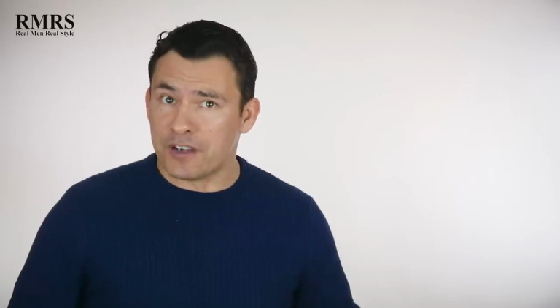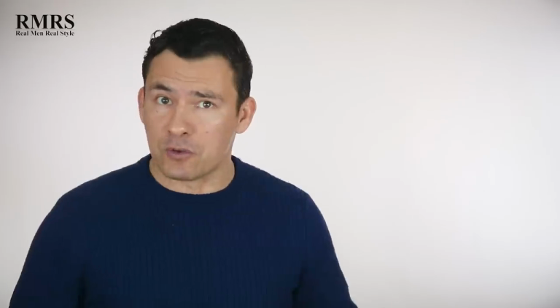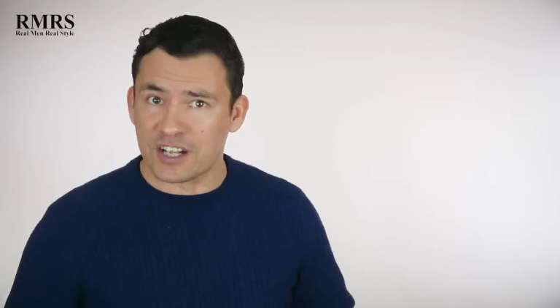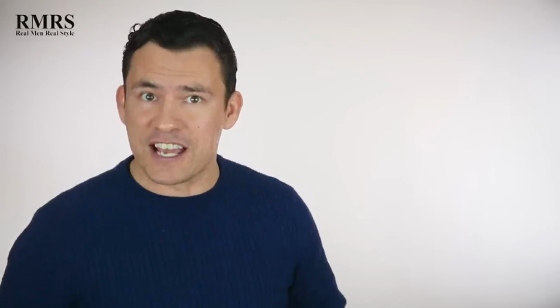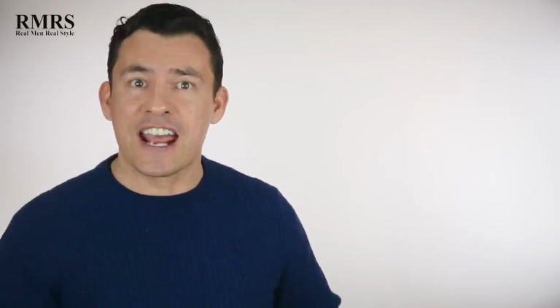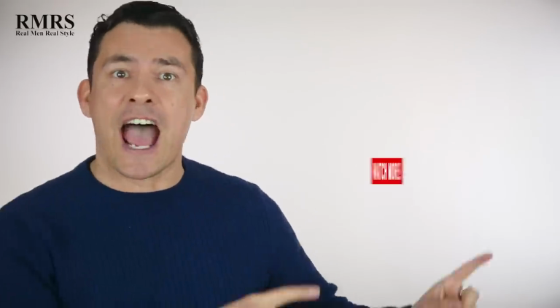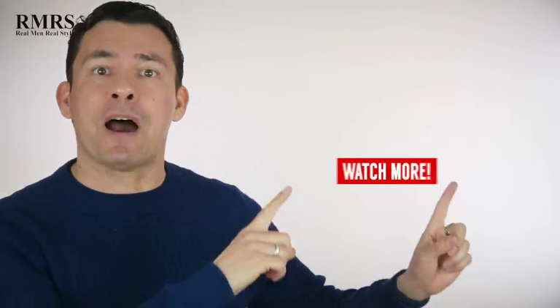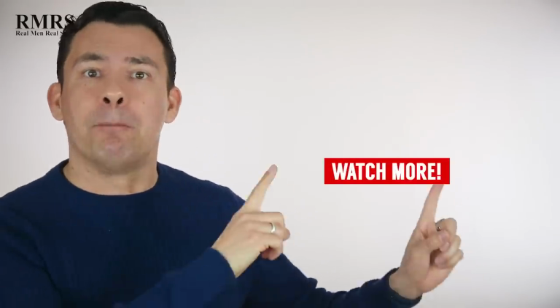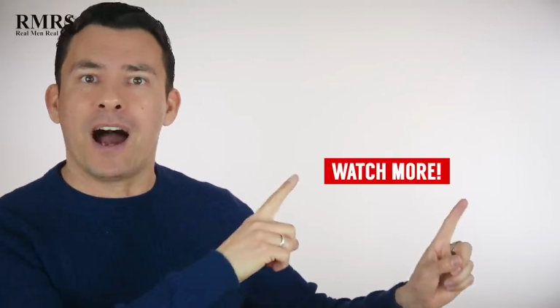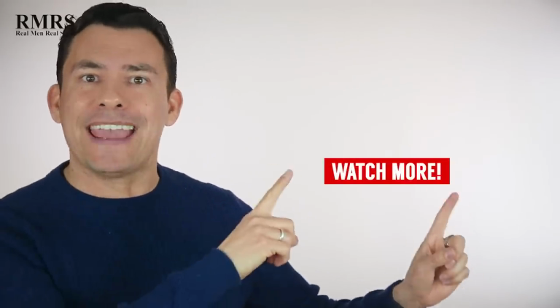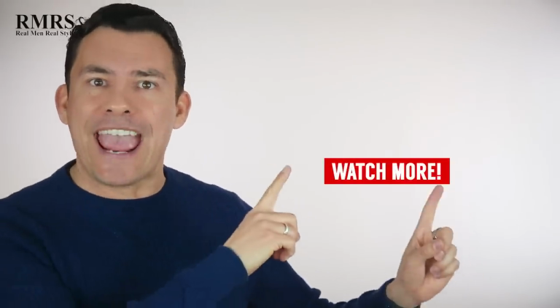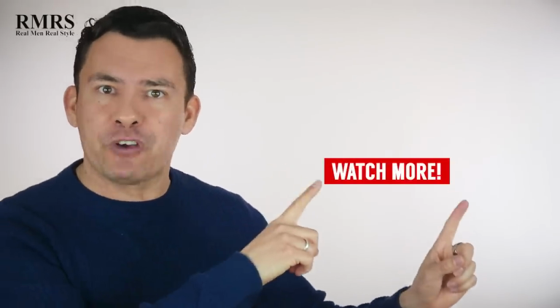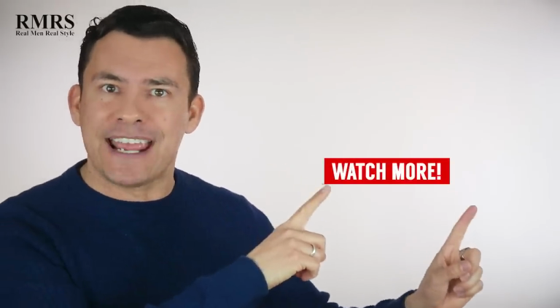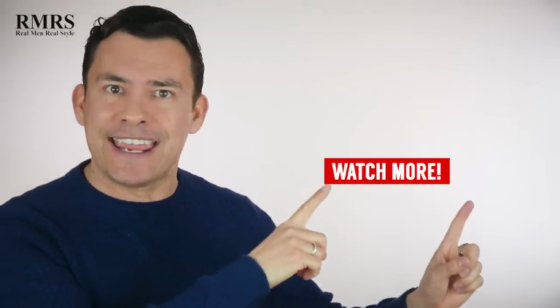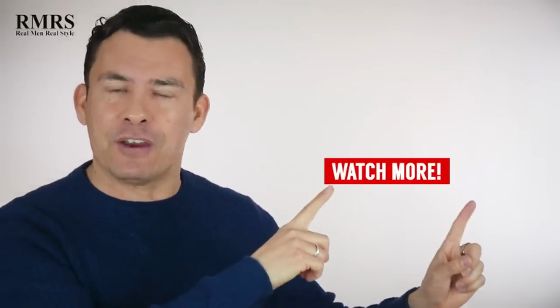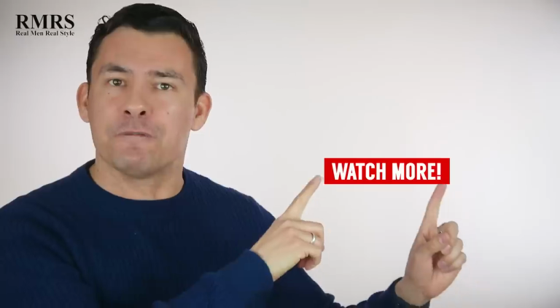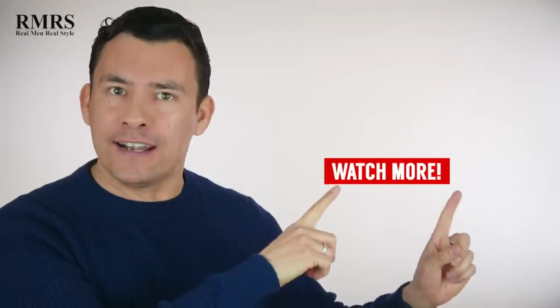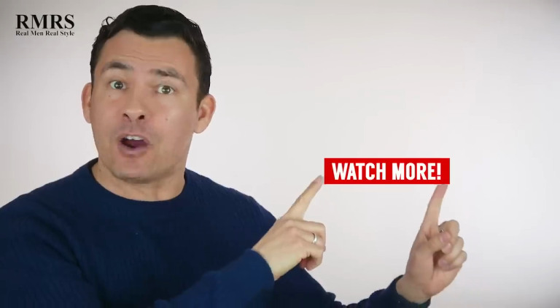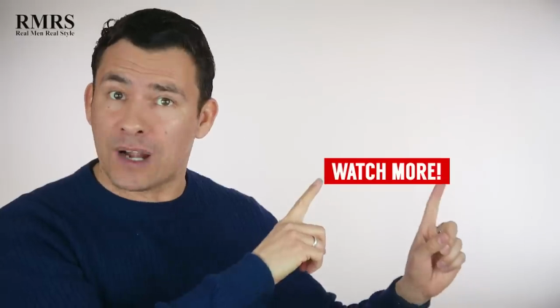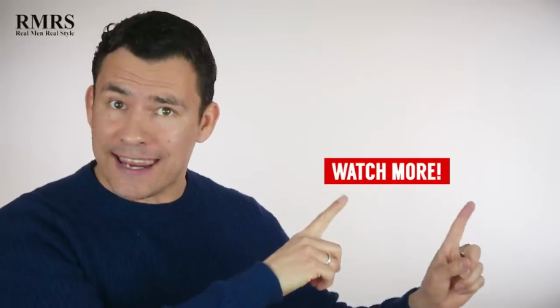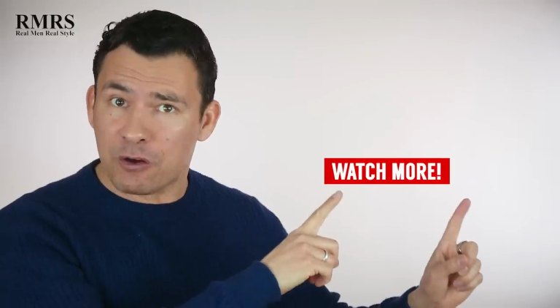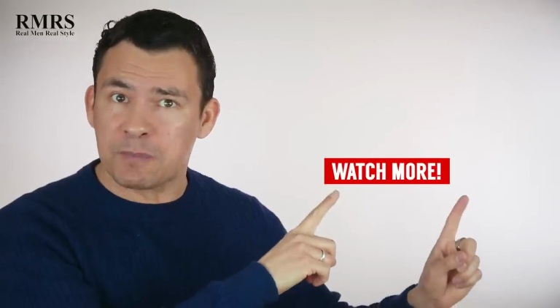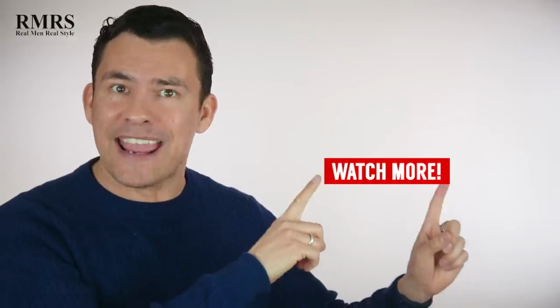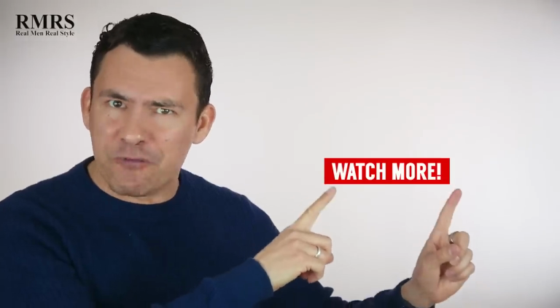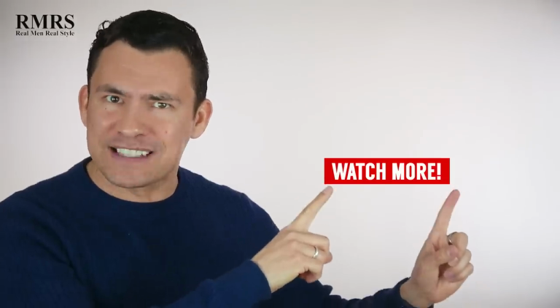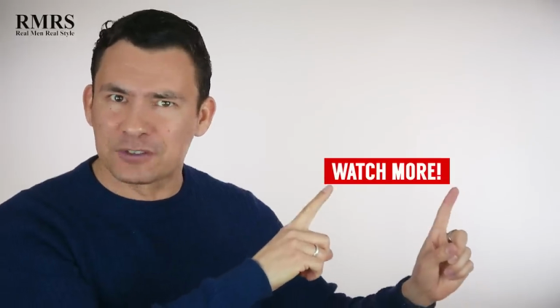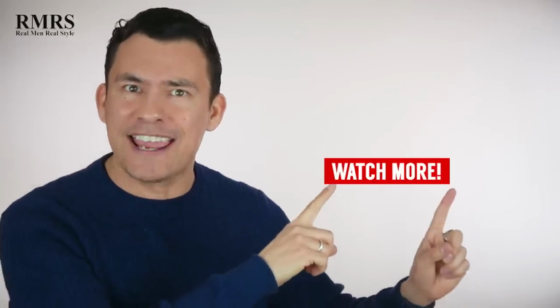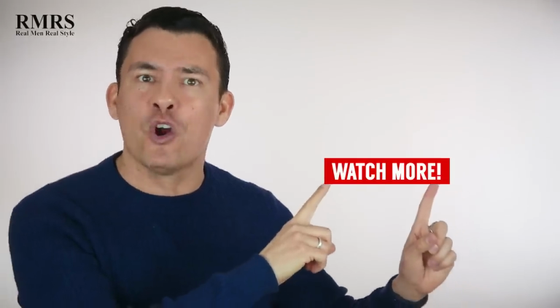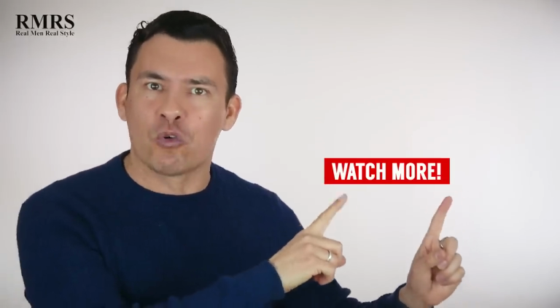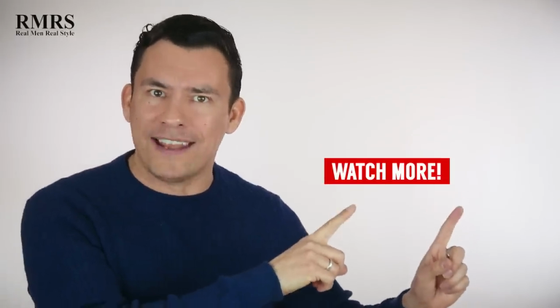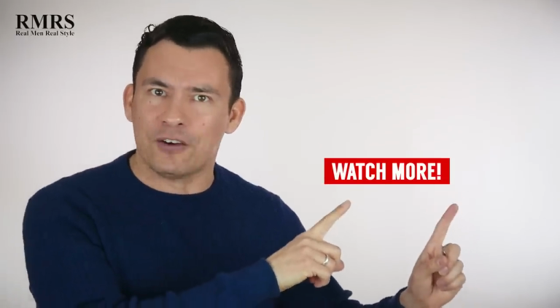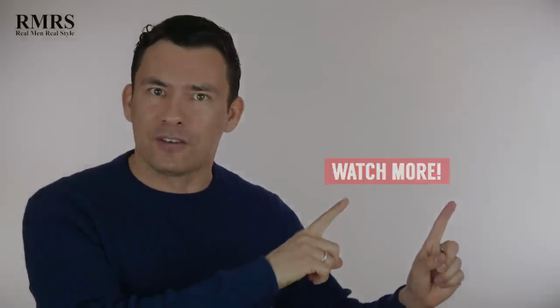So what video to watch next? How about my everyday carry — find out what I carry with me every single day.